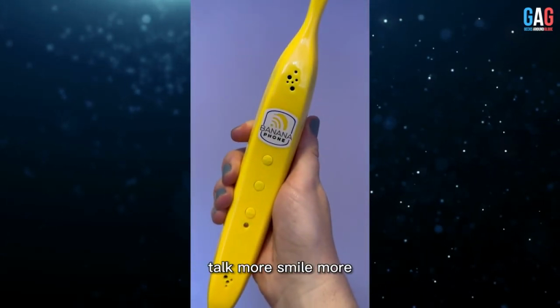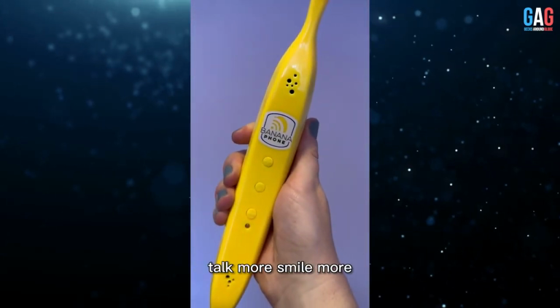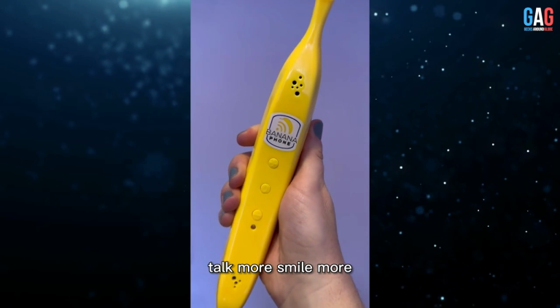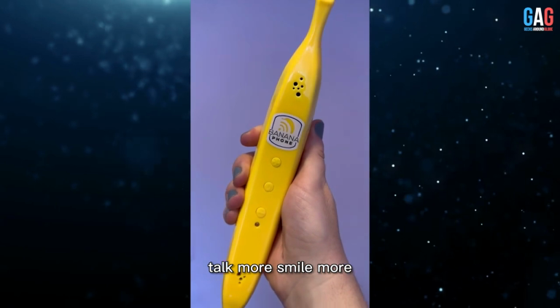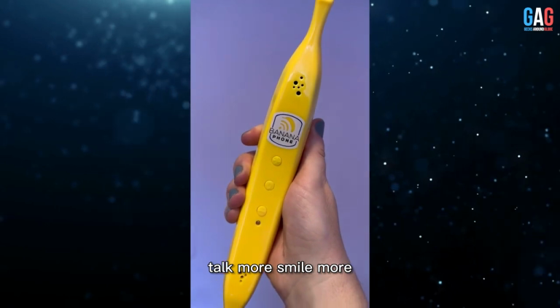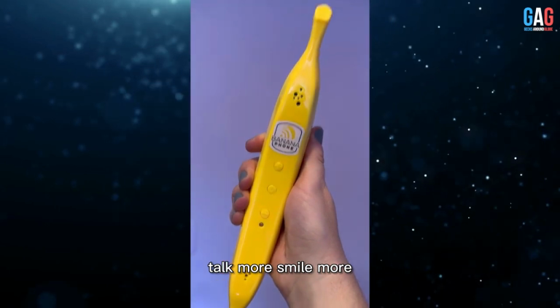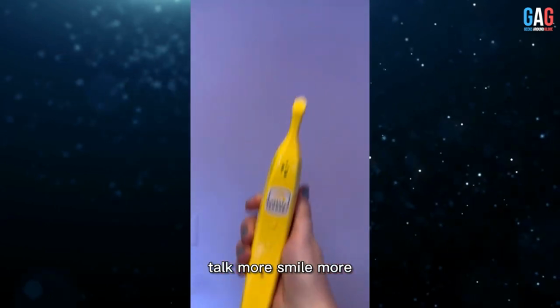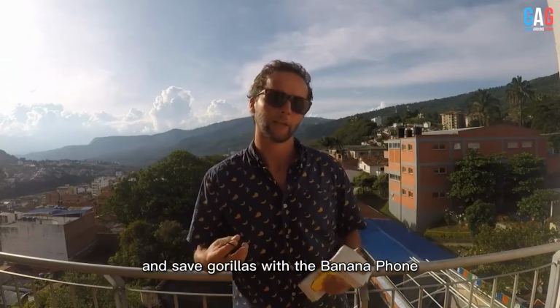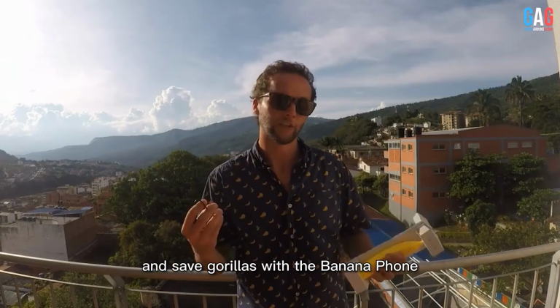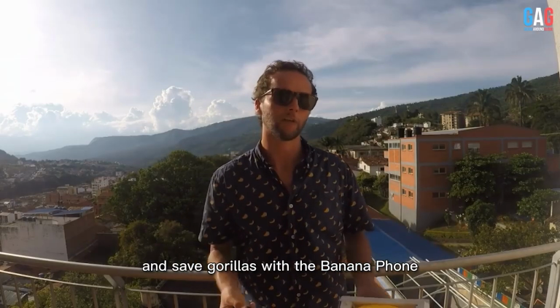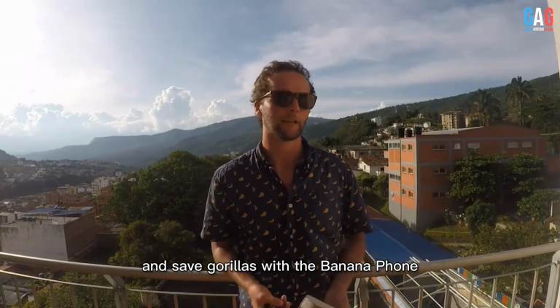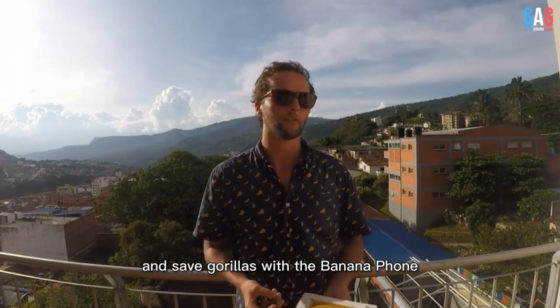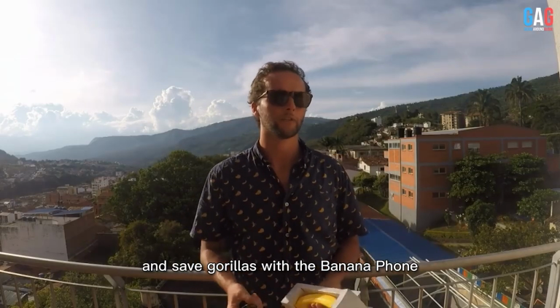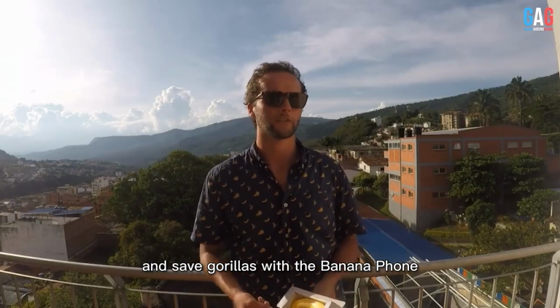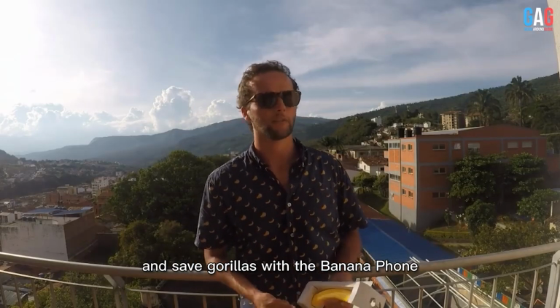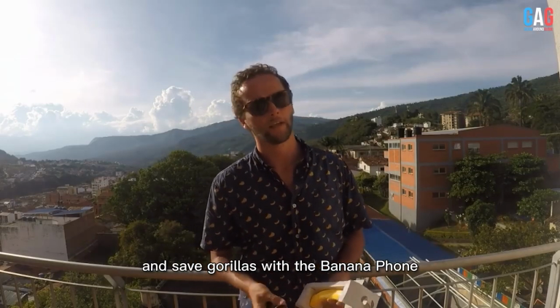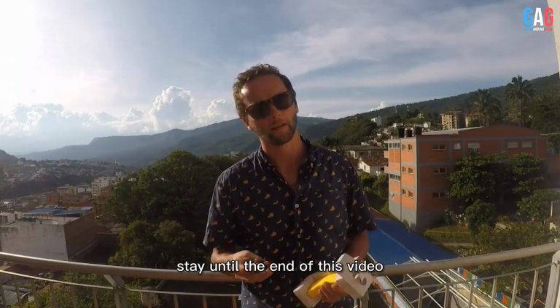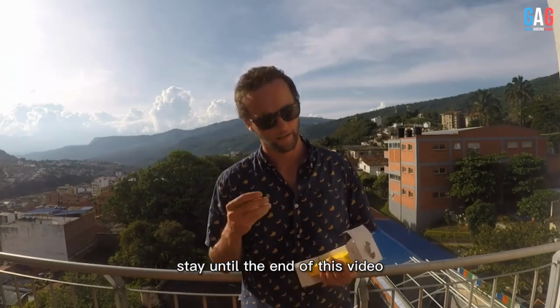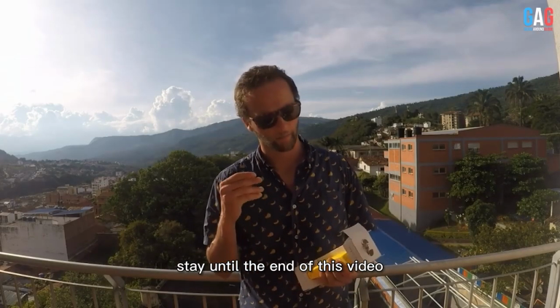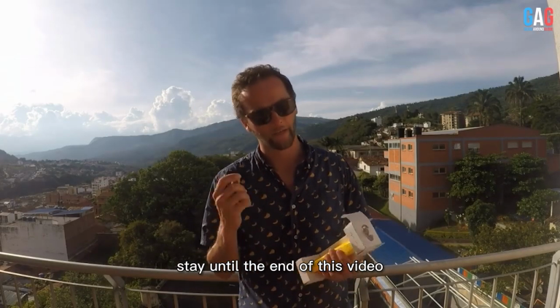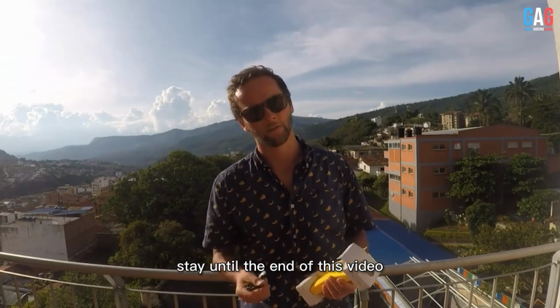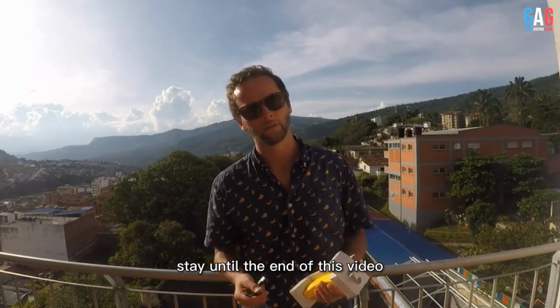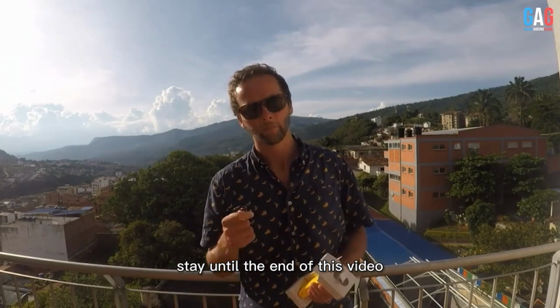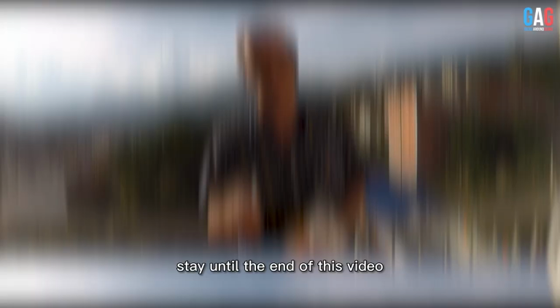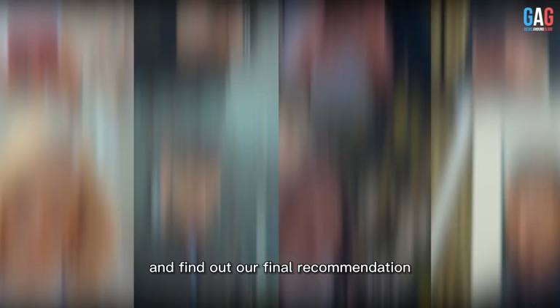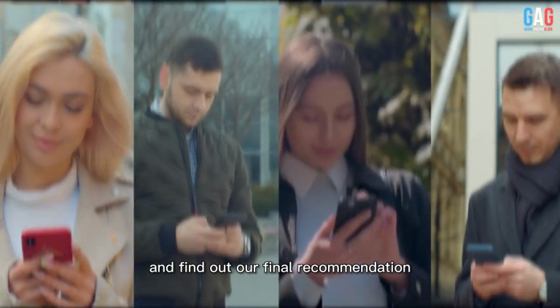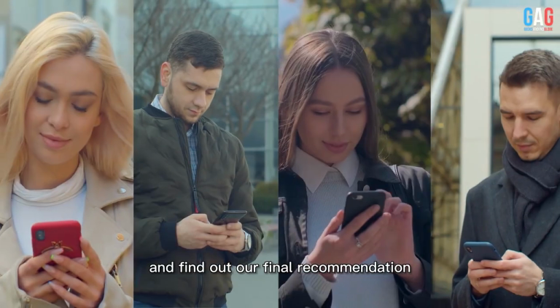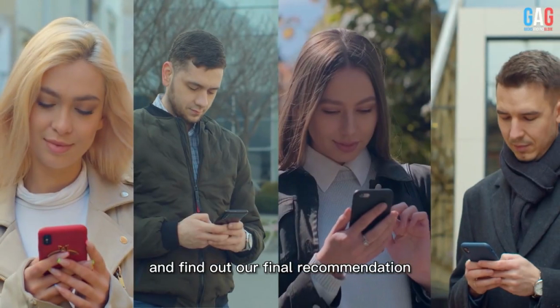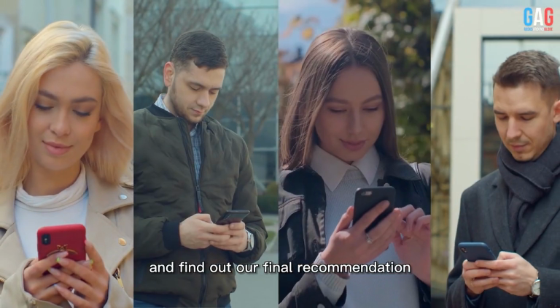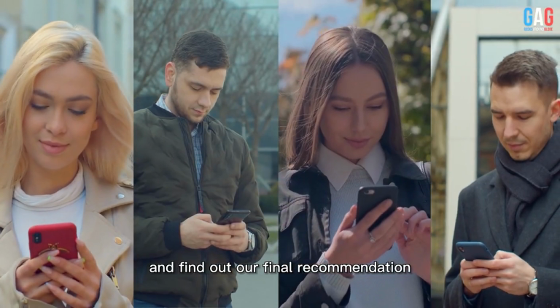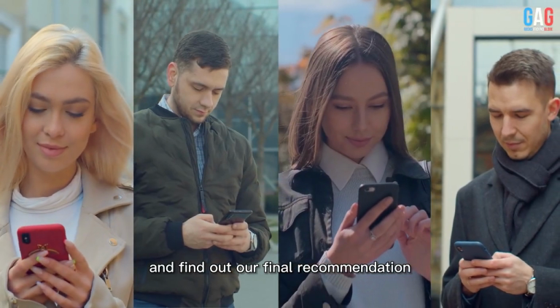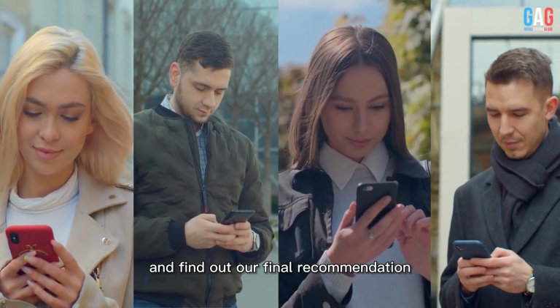Talk more, smile more, and save Gorillaz with the Banana Phone. Stay until the end of this video and find out our final recommendation.